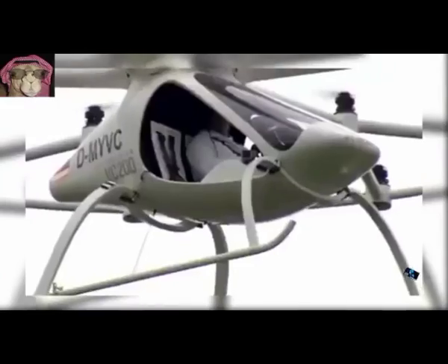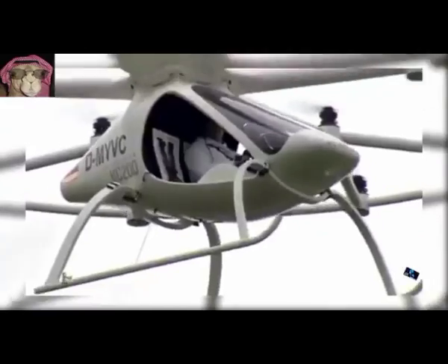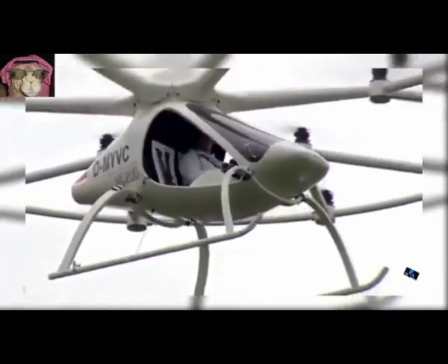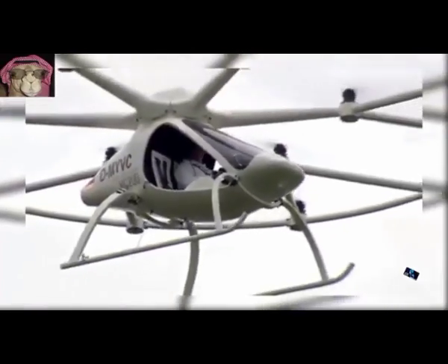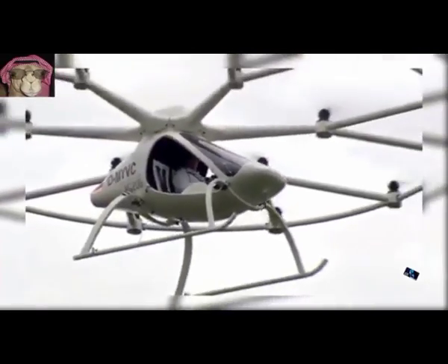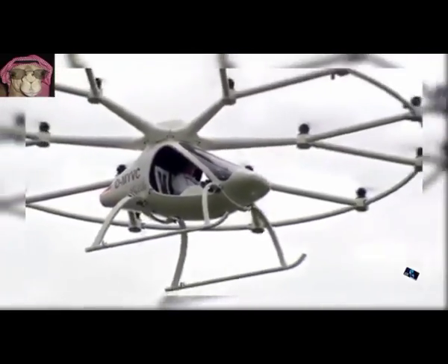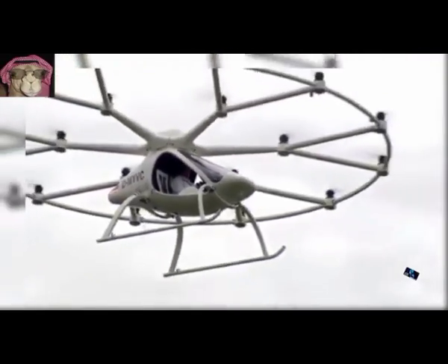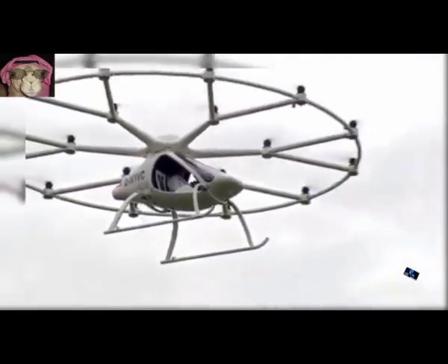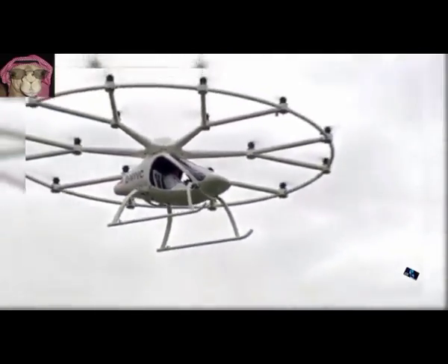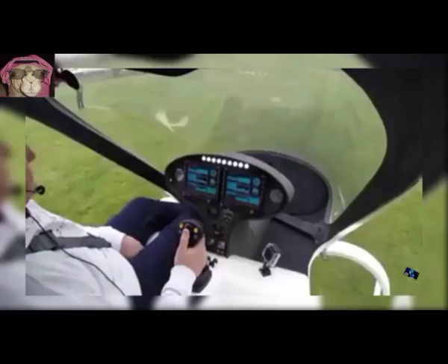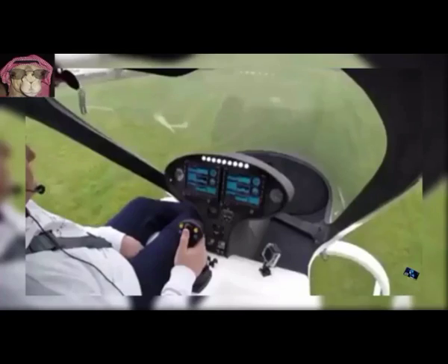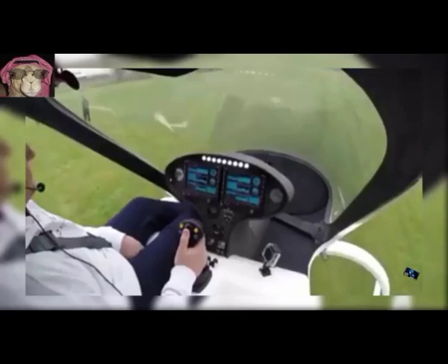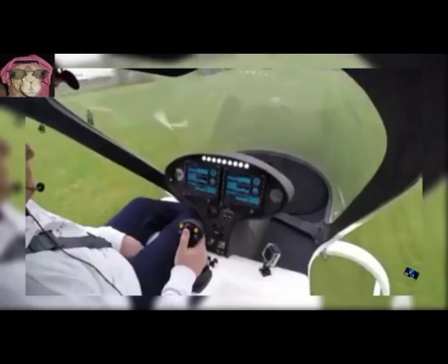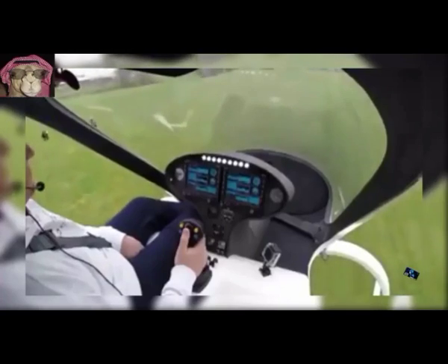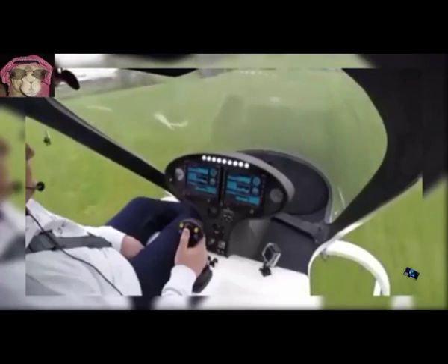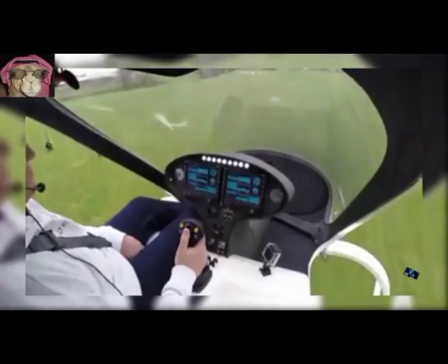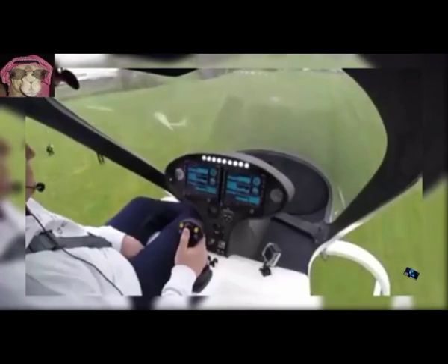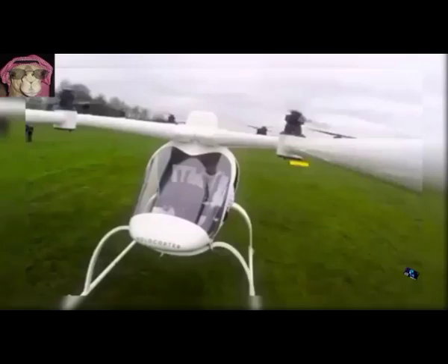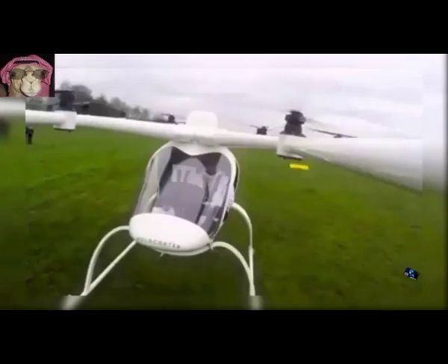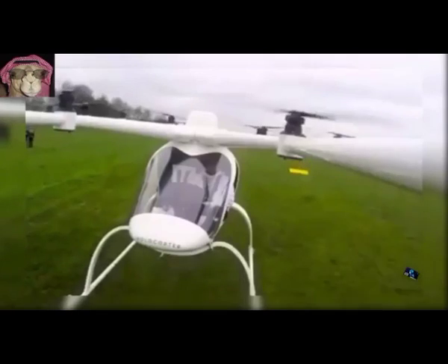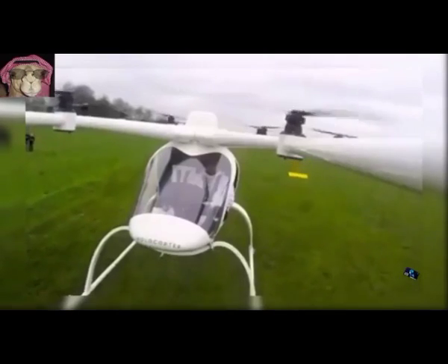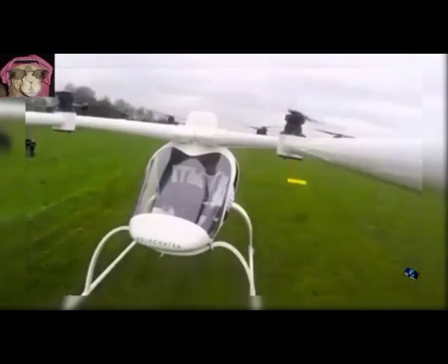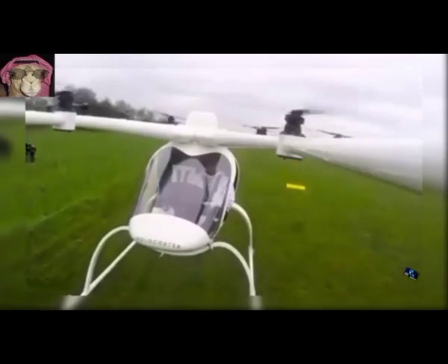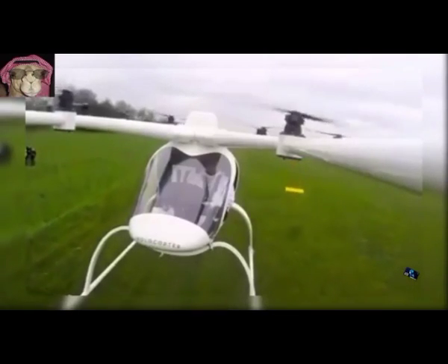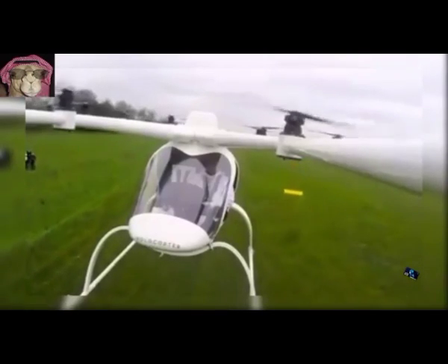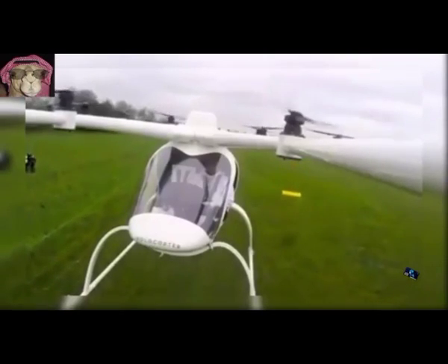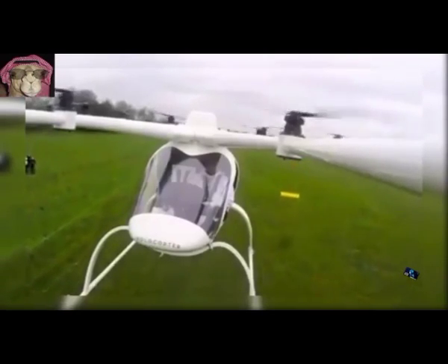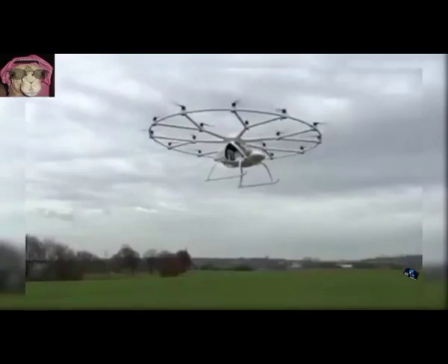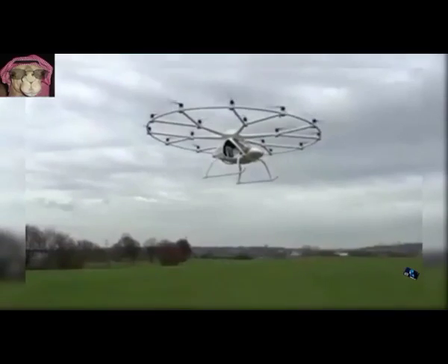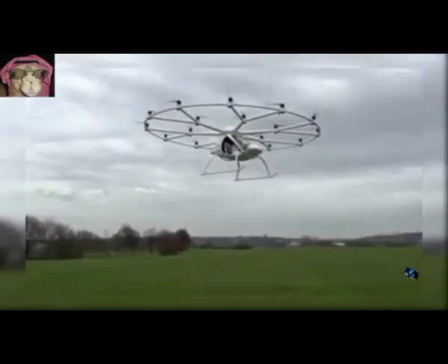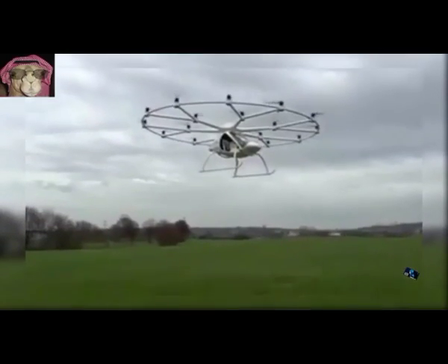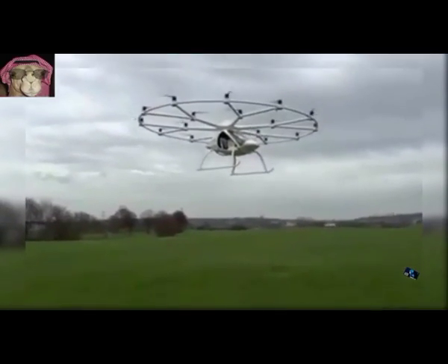32. Manned Drone. Hovers in the air and flies with a top speed of 100 km per hour.